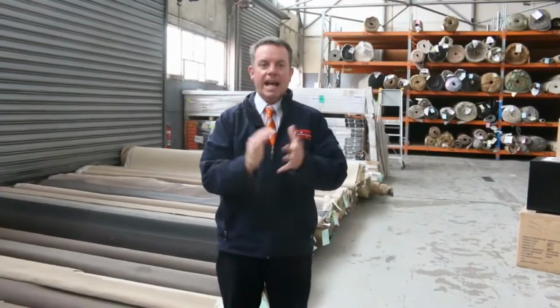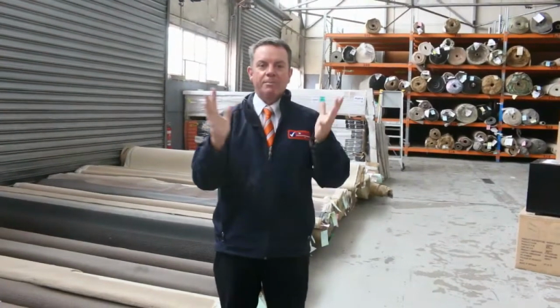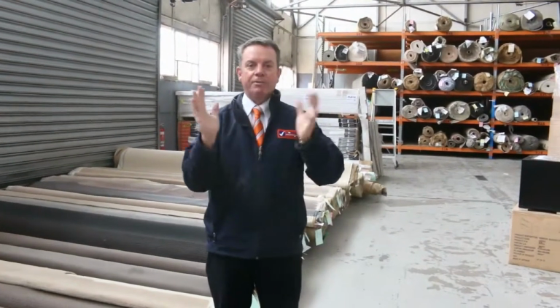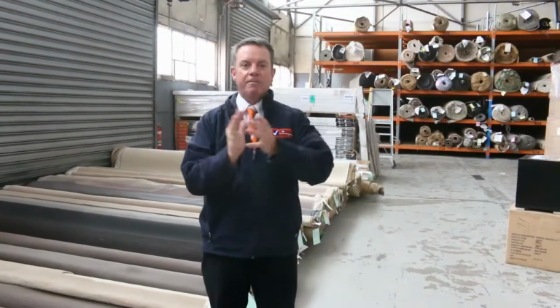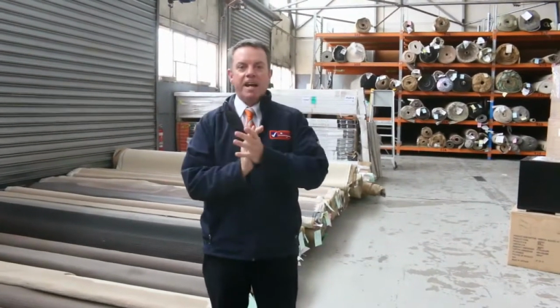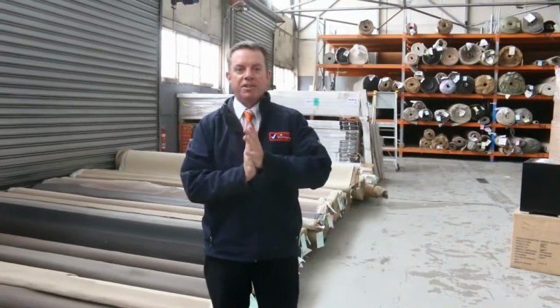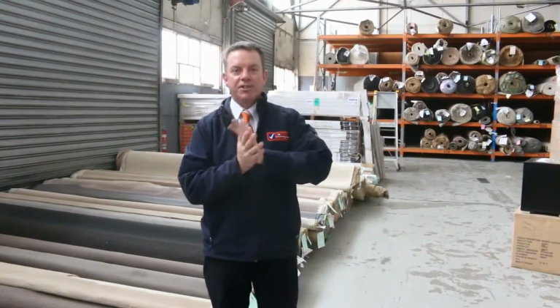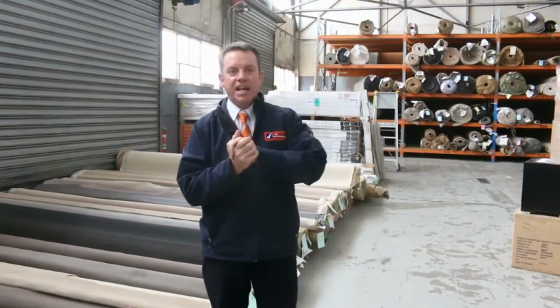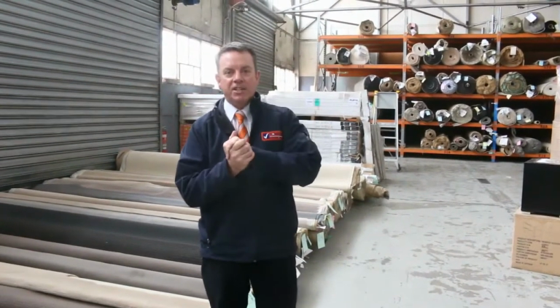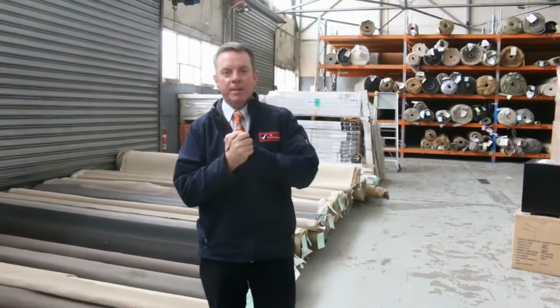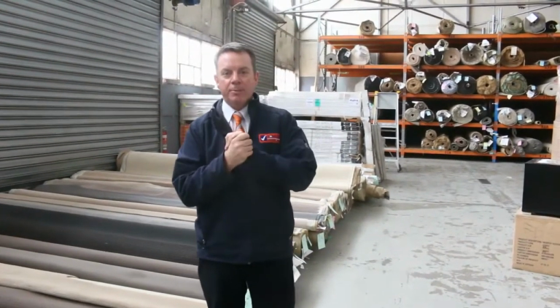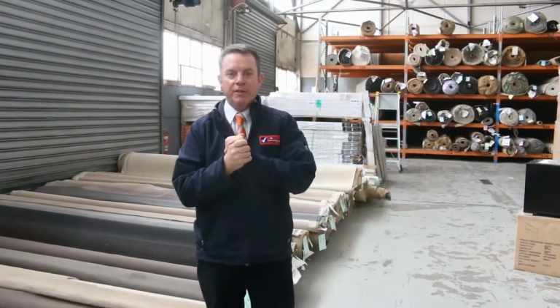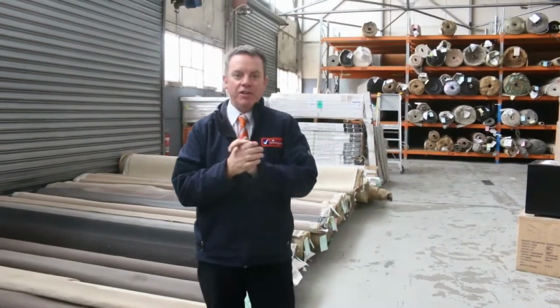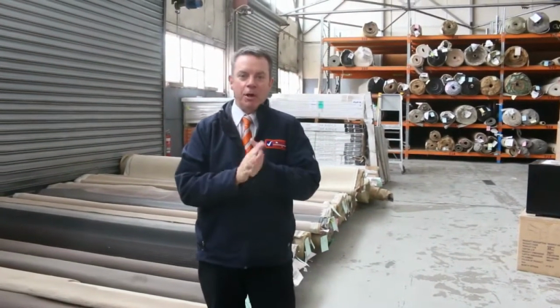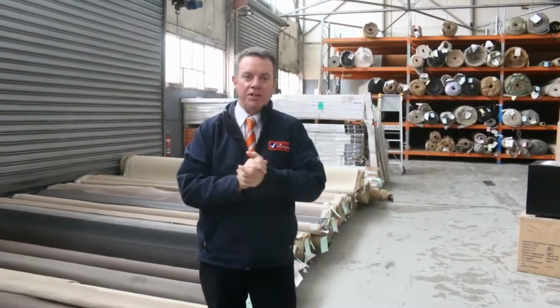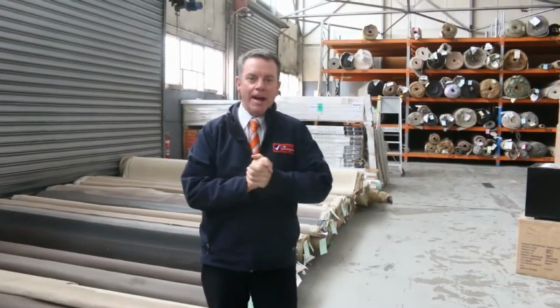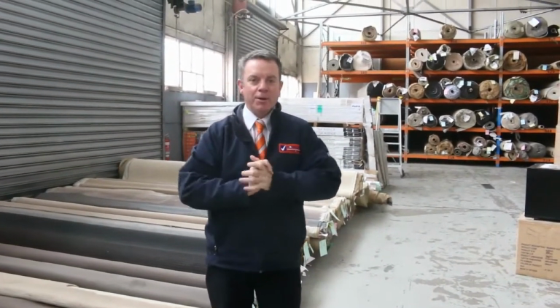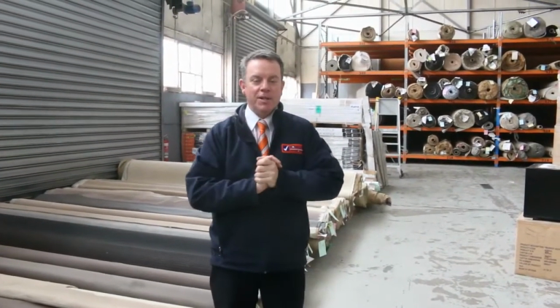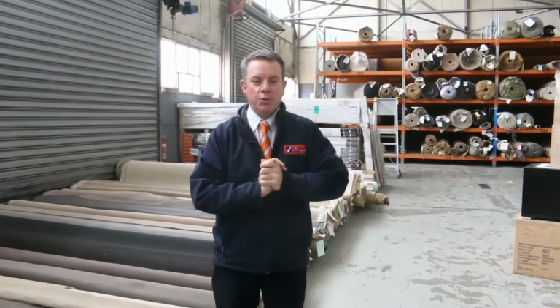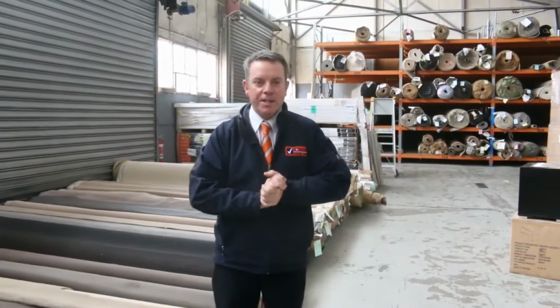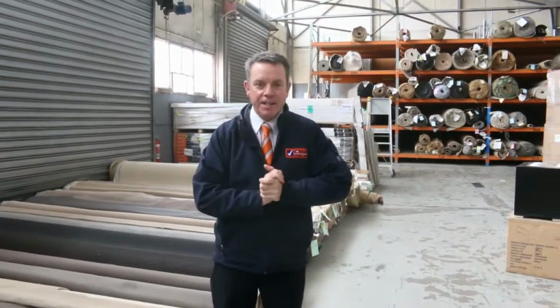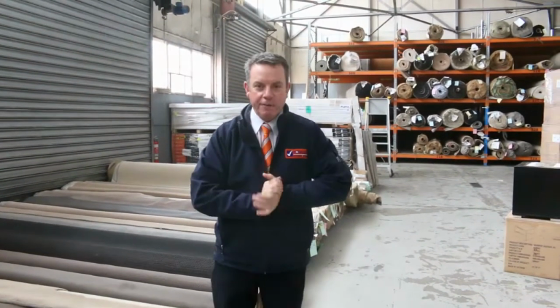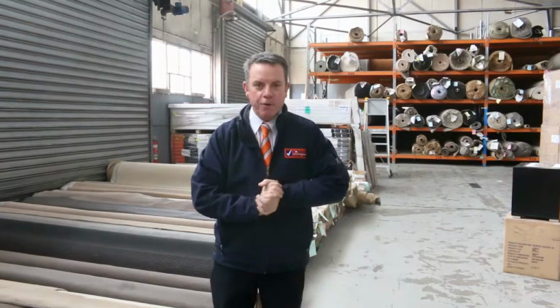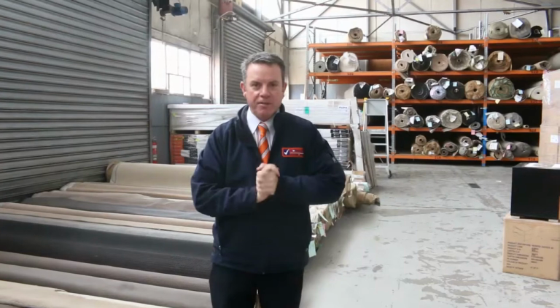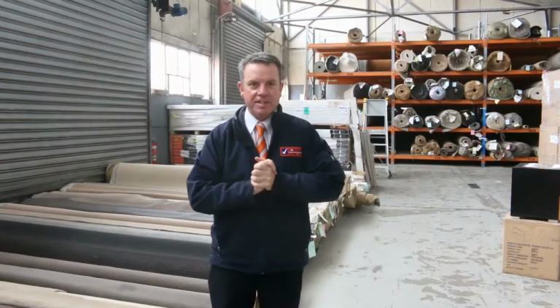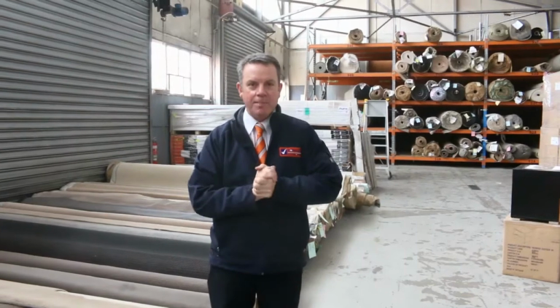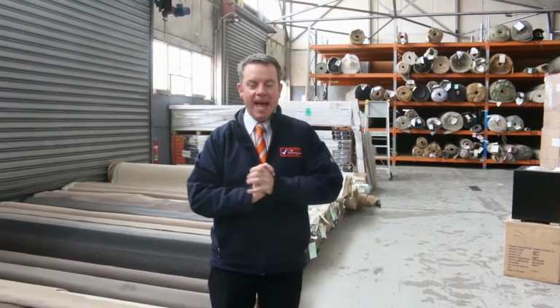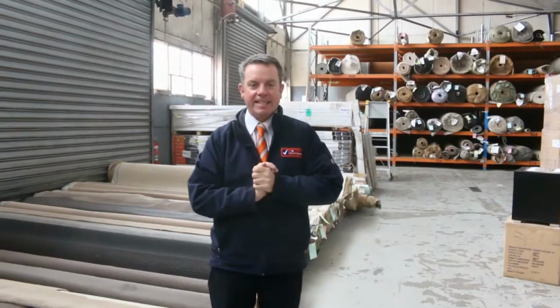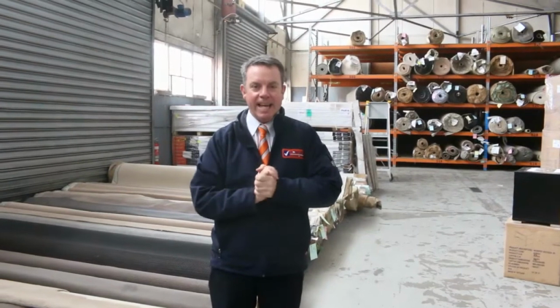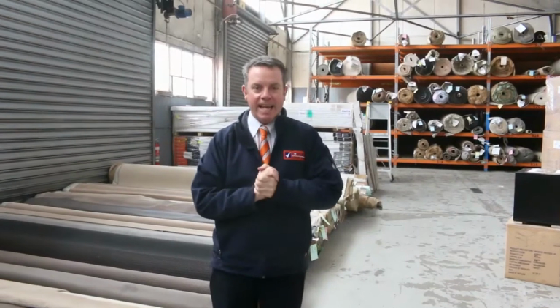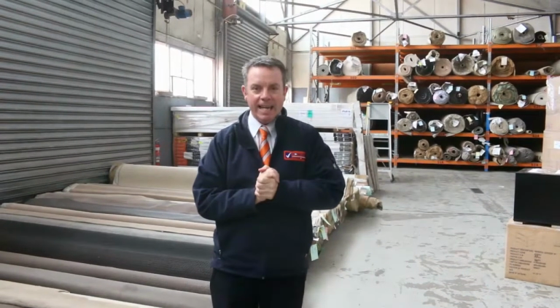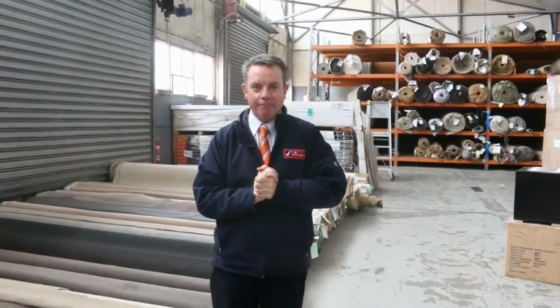G'day, I'm John from Fowler's Auction Sales. I'm here to preview tomorrow's carpet auction. It's Wednesday the 4th of December at 10am.